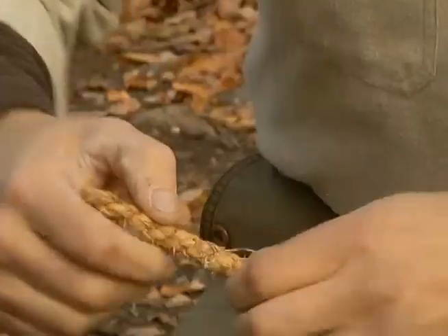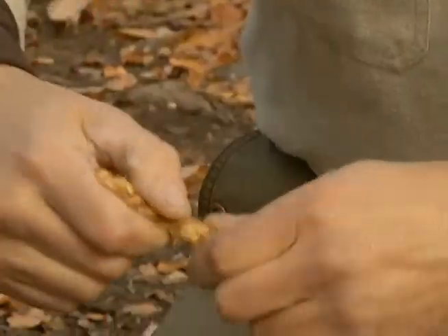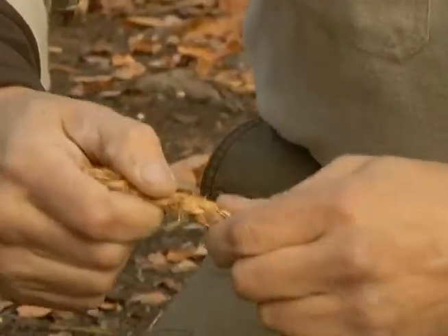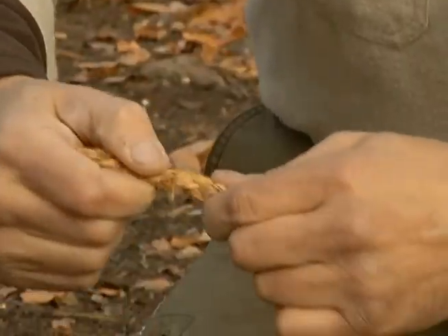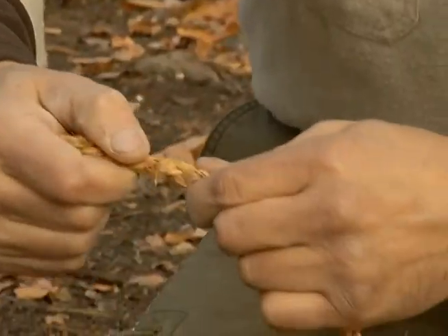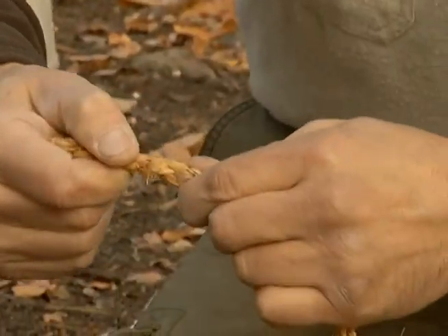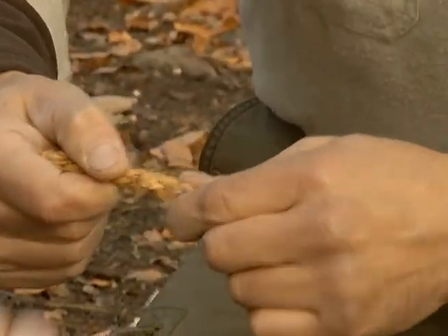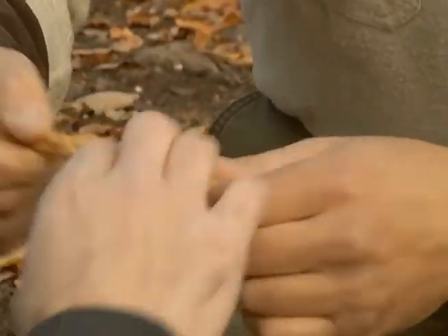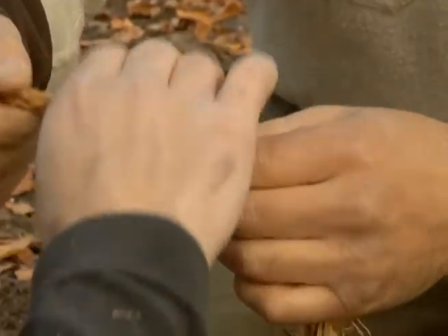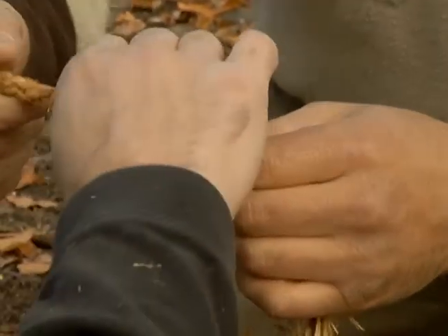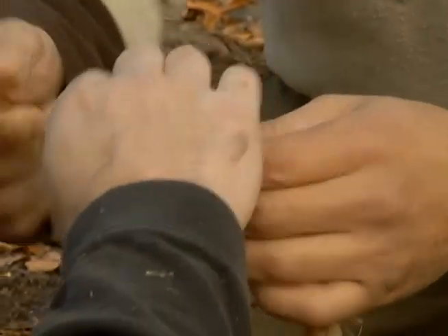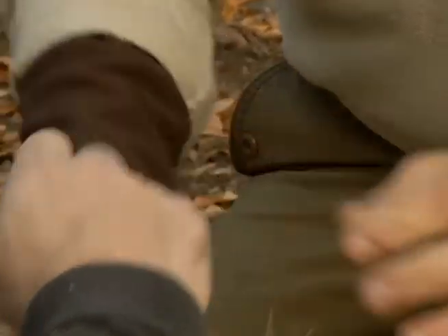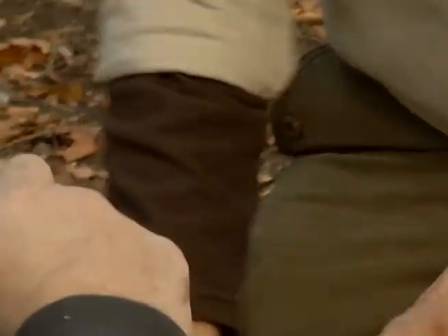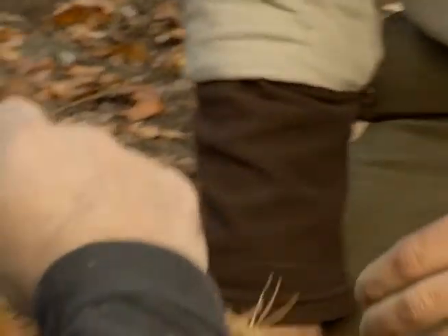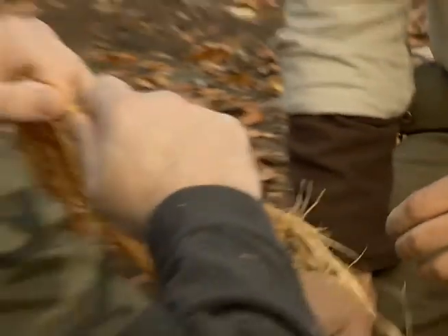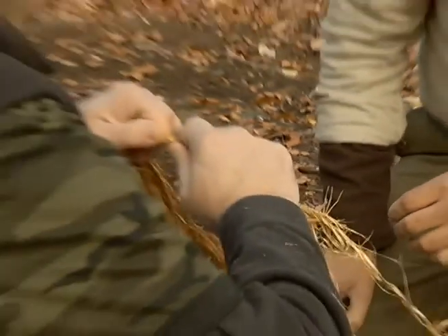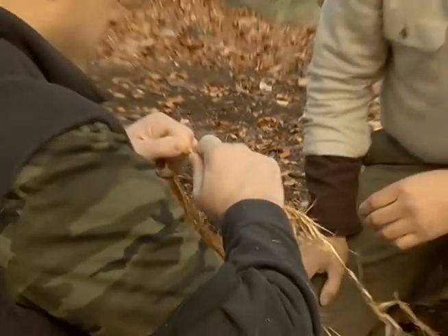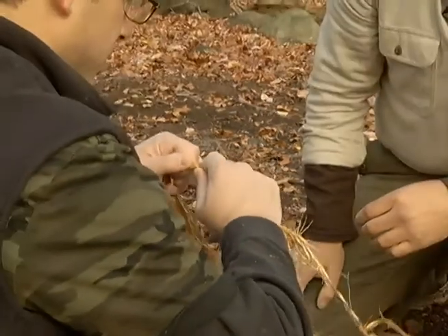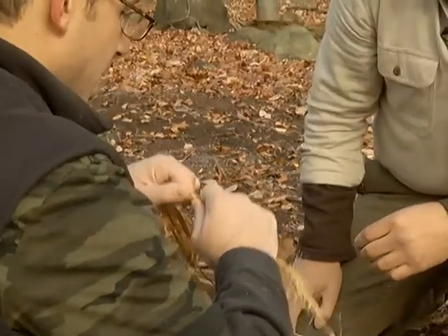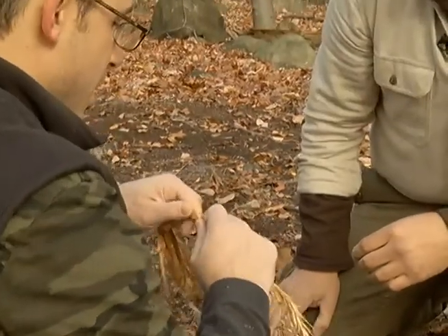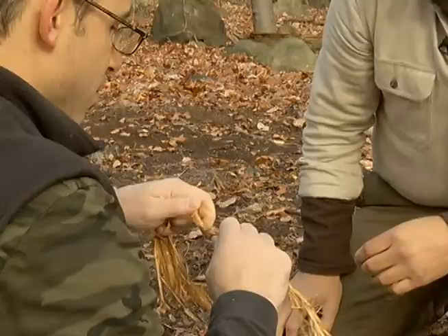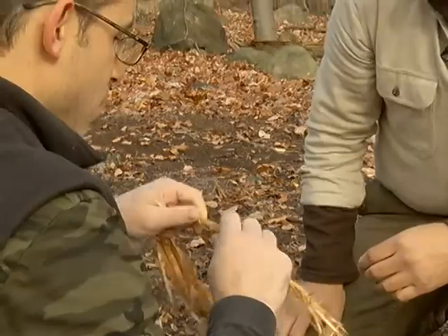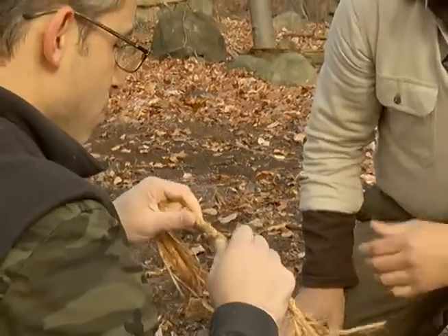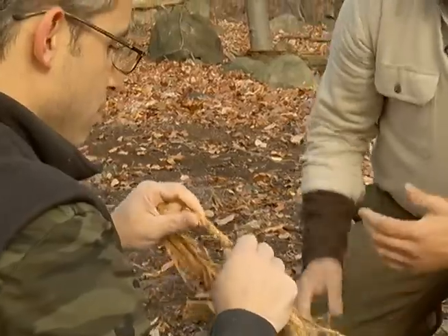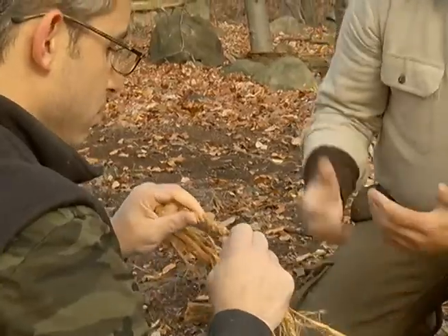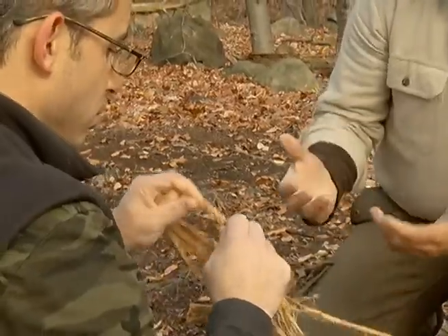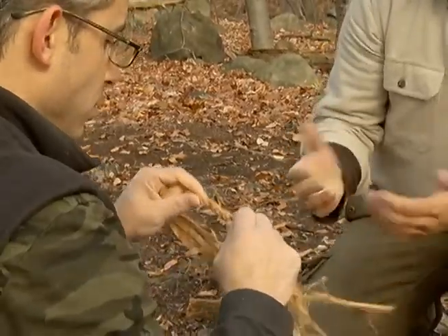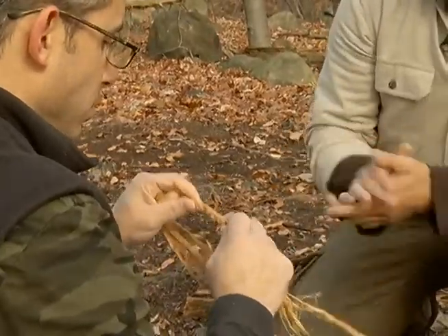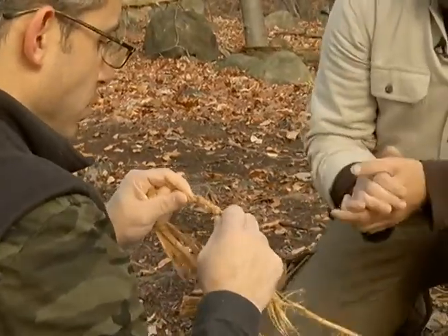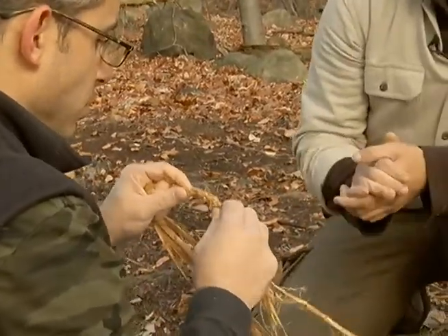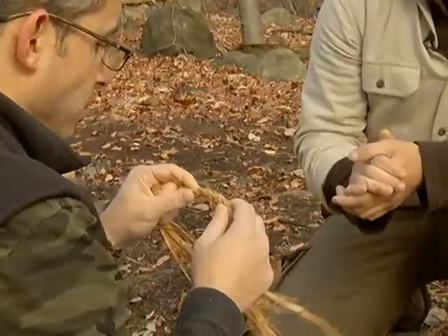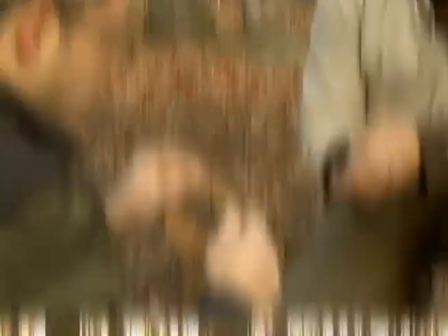Go ahead and pull on that a little bit and see. Oh — that's rope. Yeah, it's serious rope.